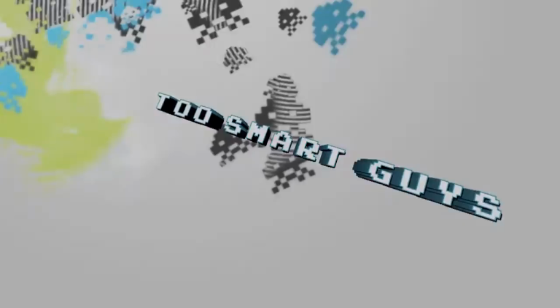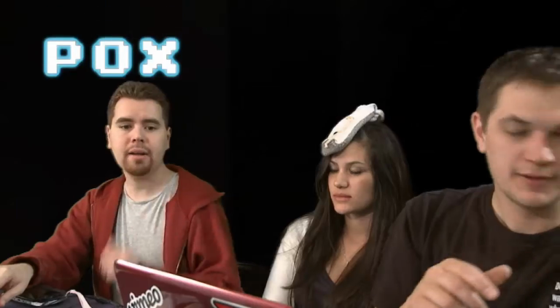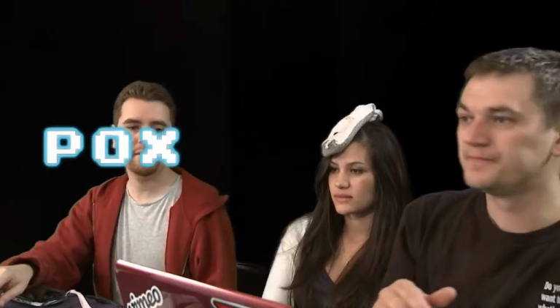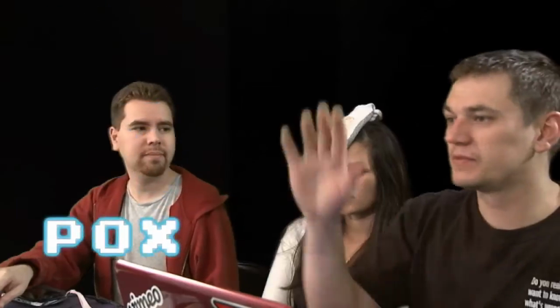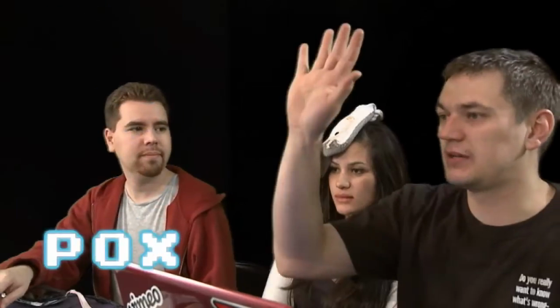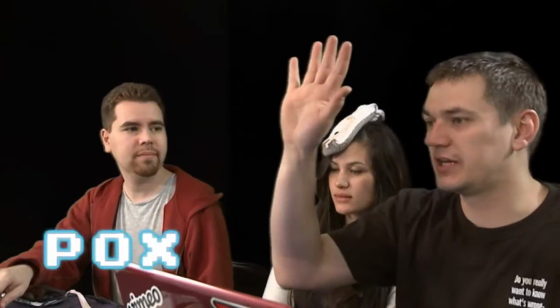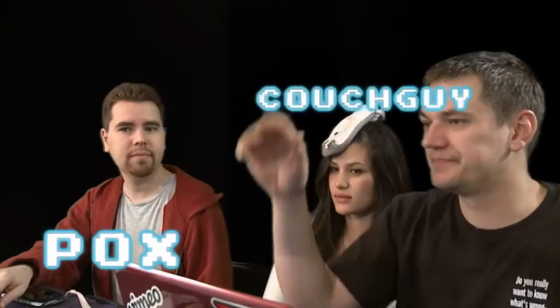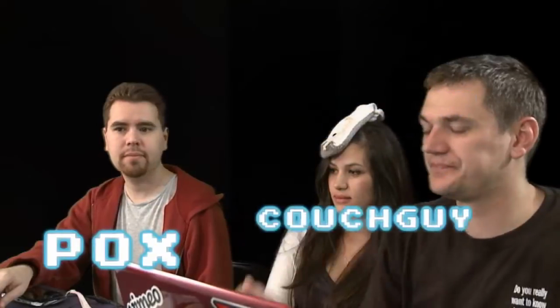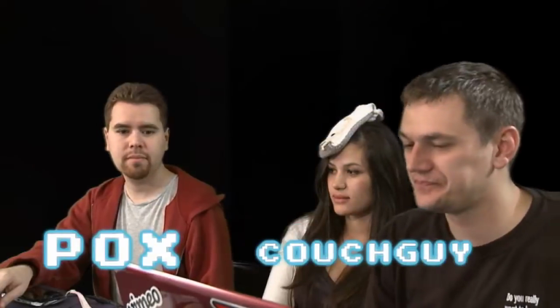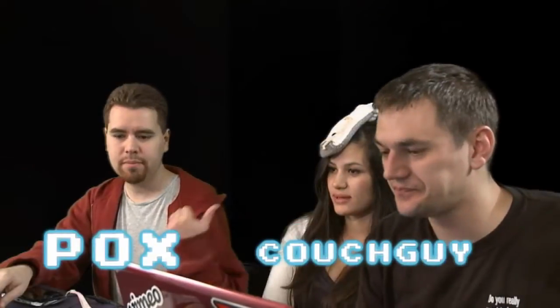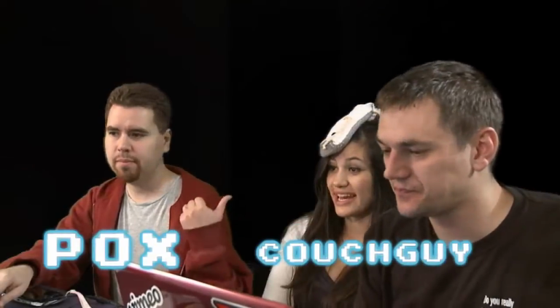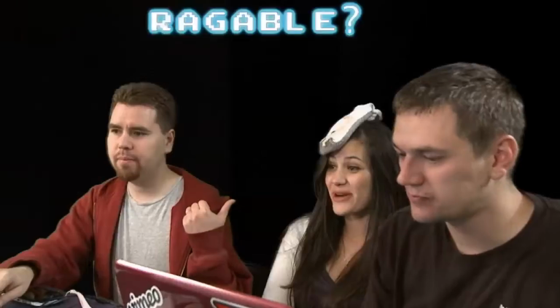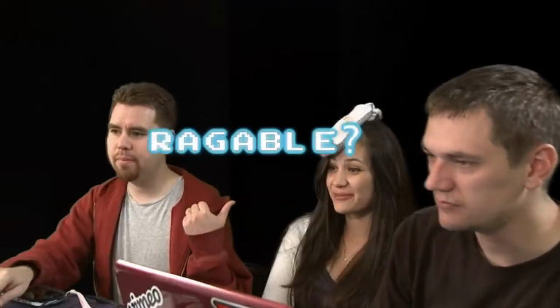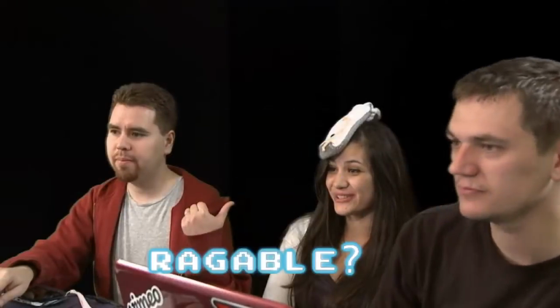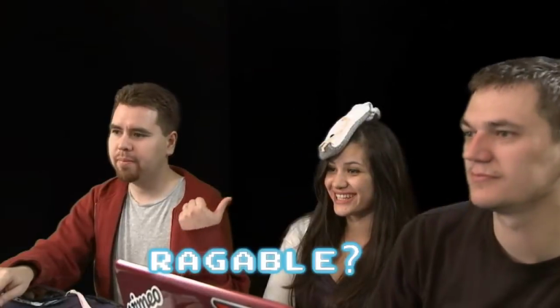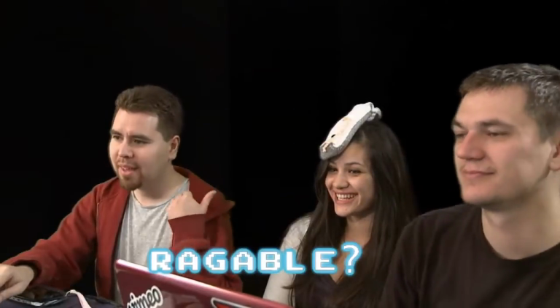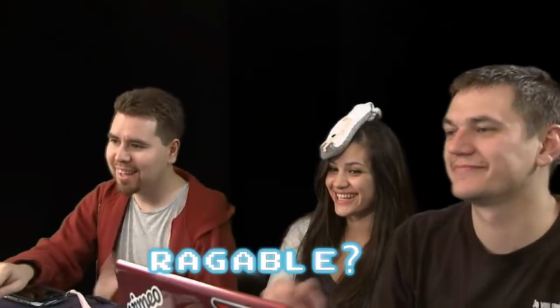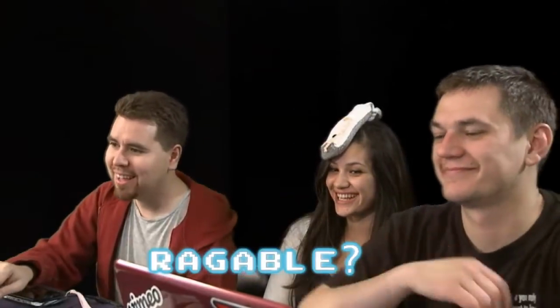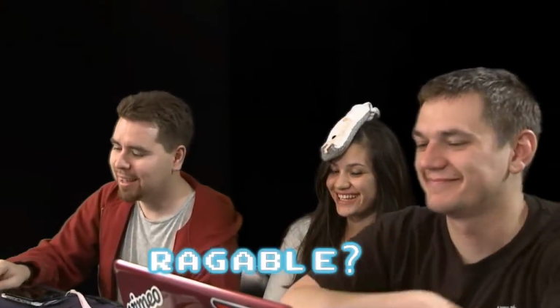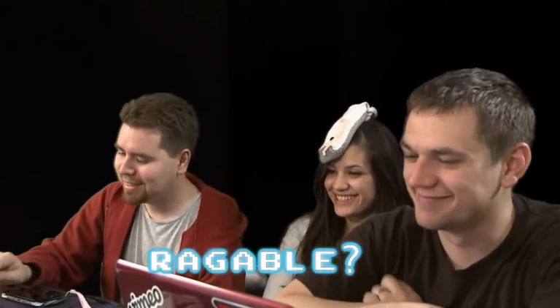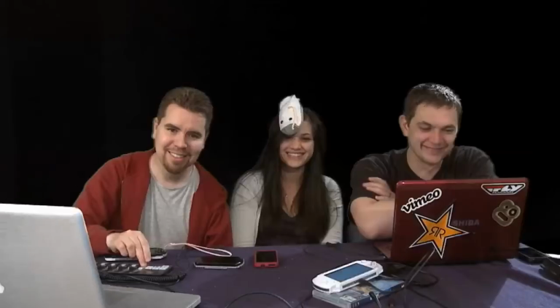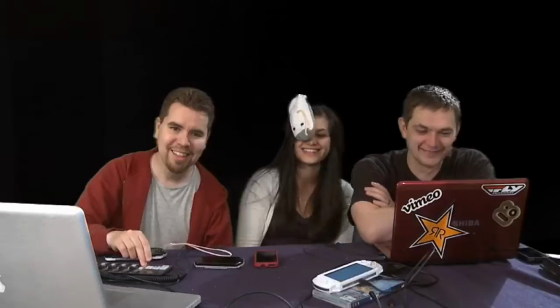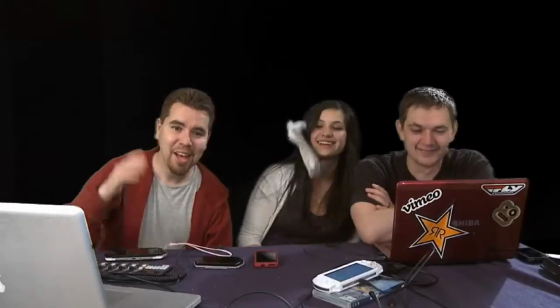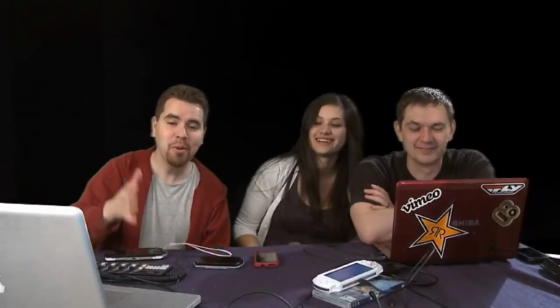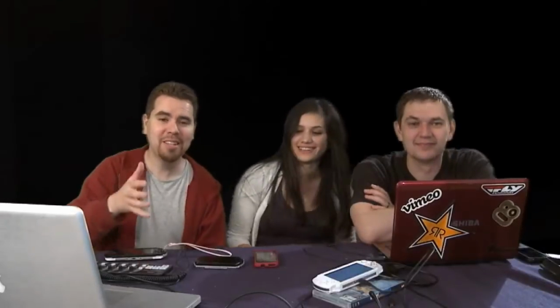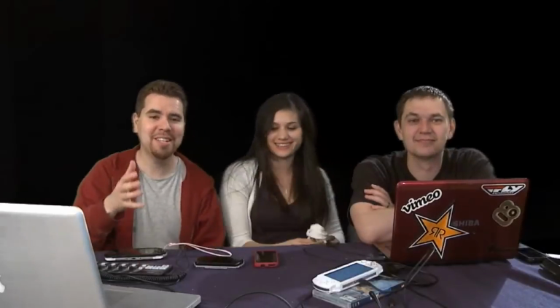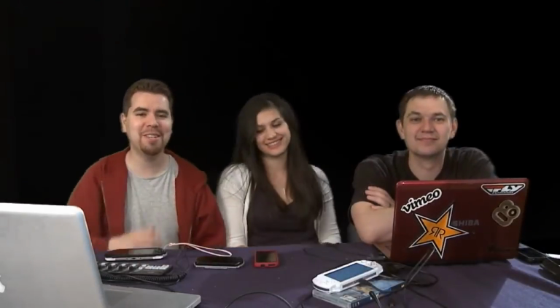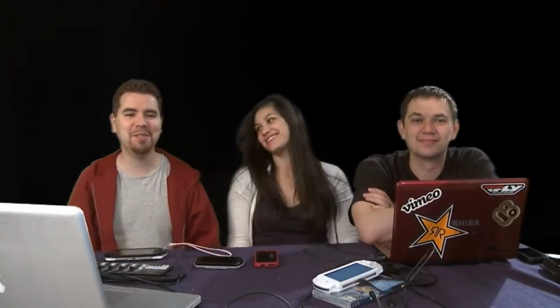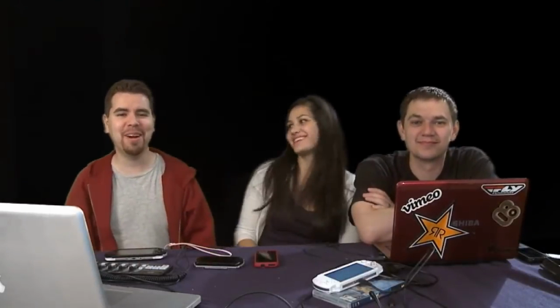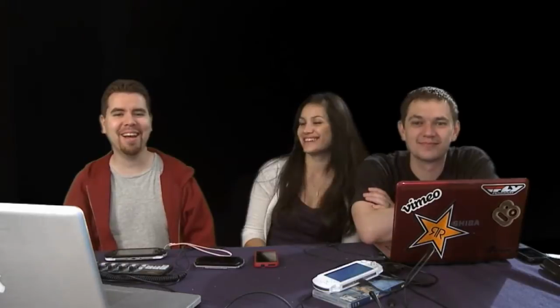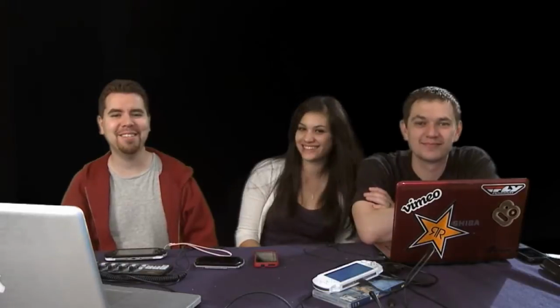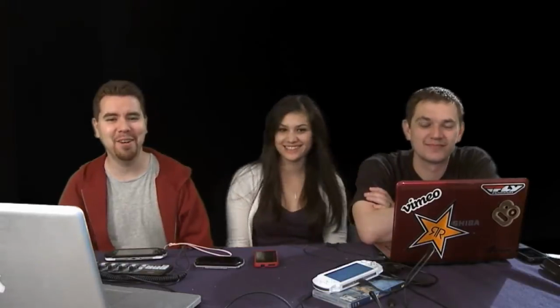Fox! Couch Guy! I'm Raggable! And you're watching The Two Smart Guys Show!